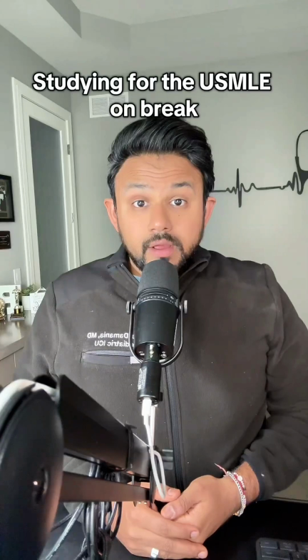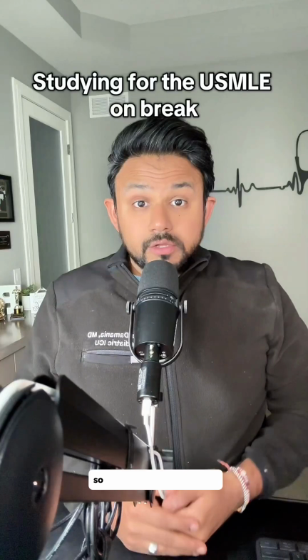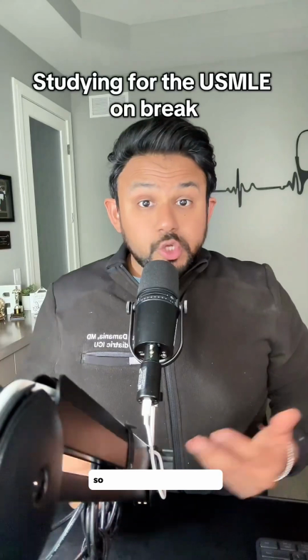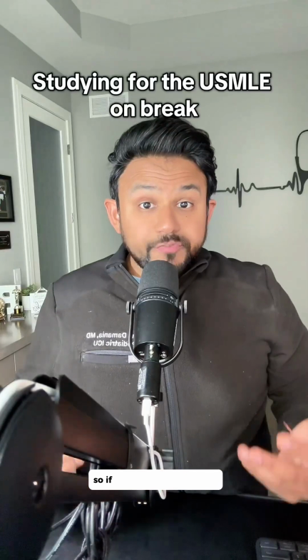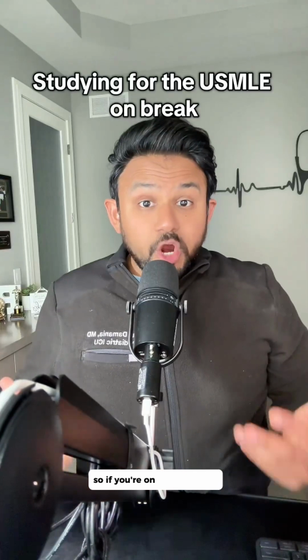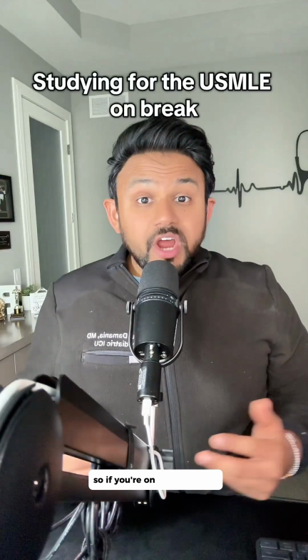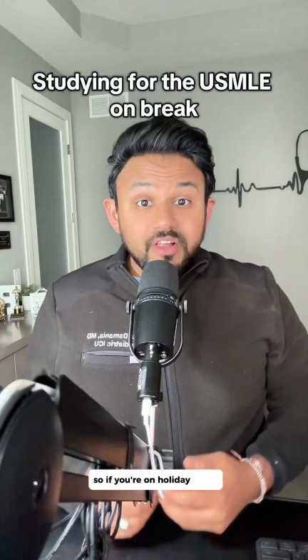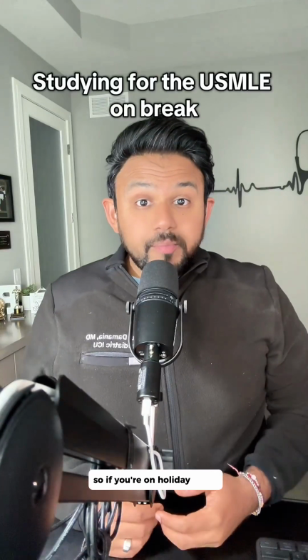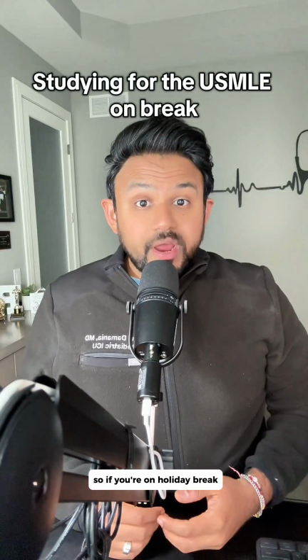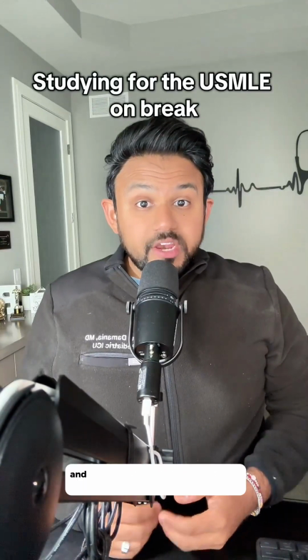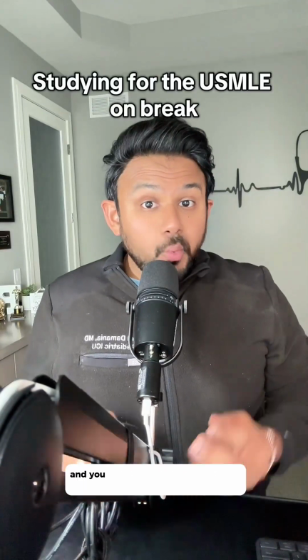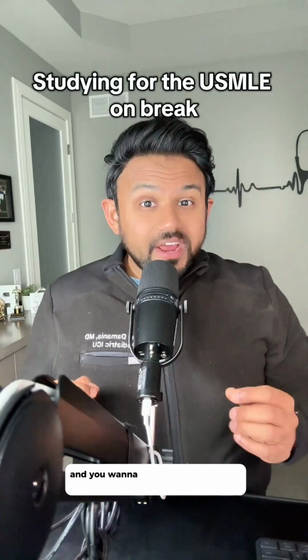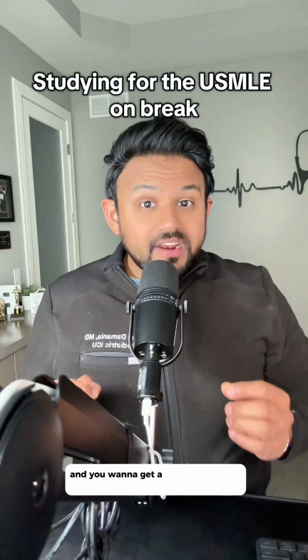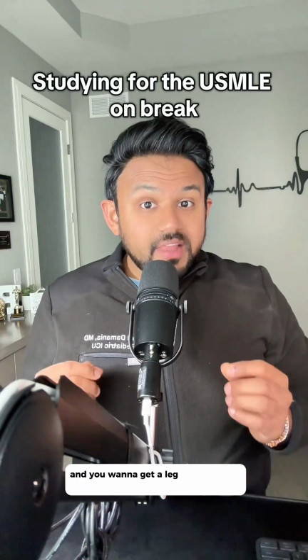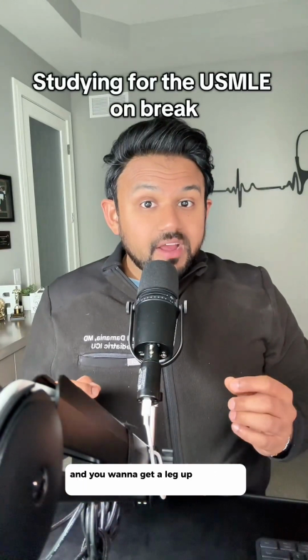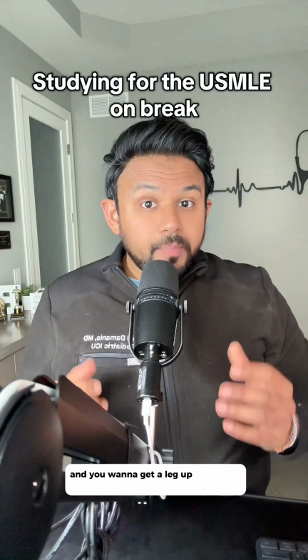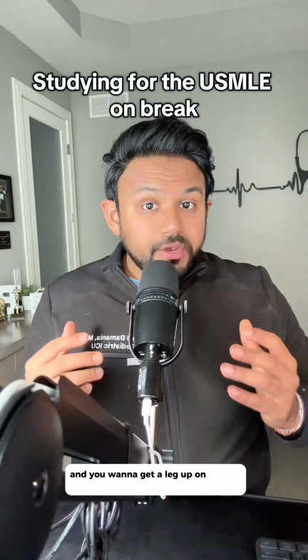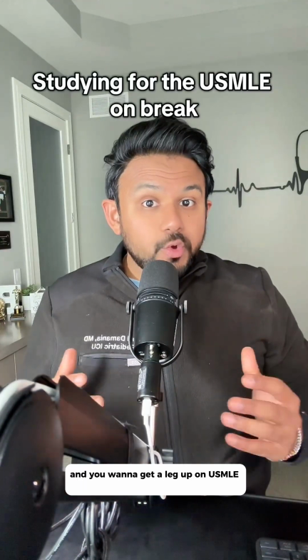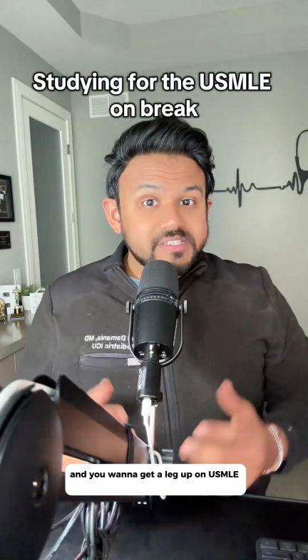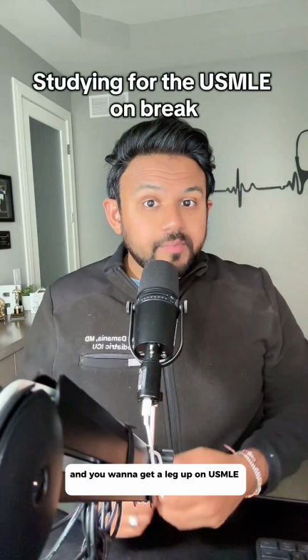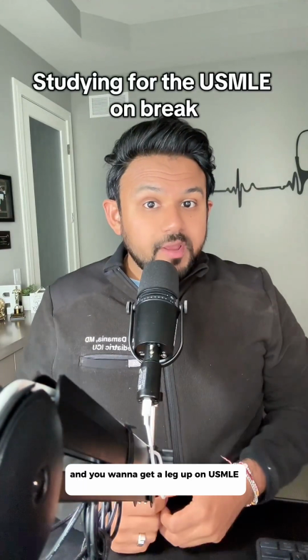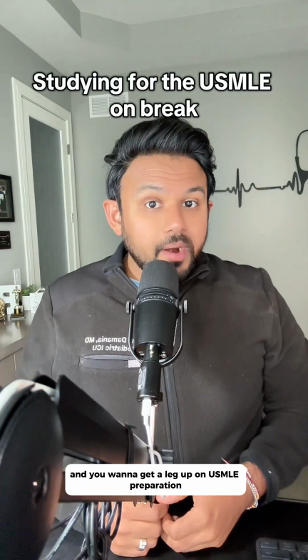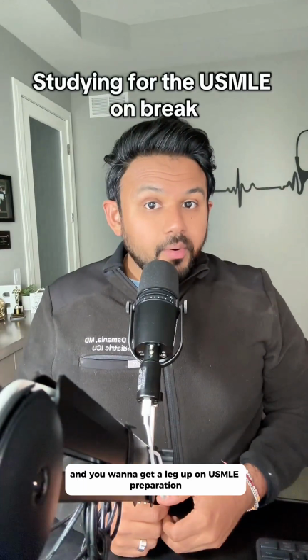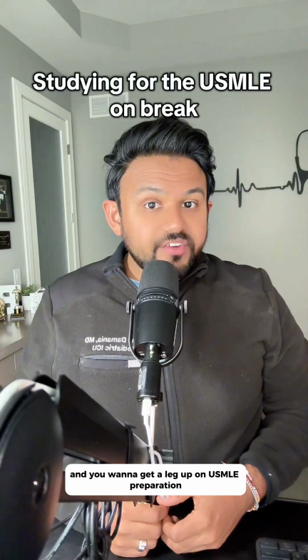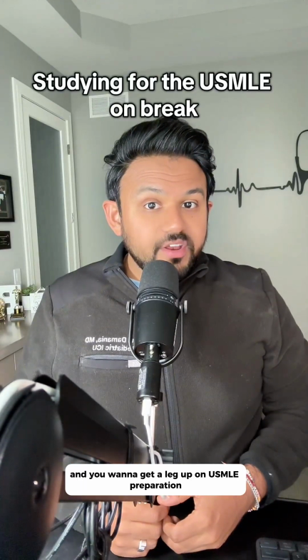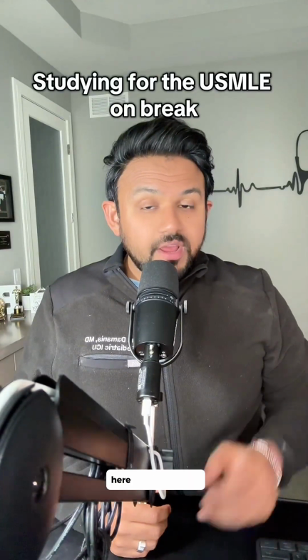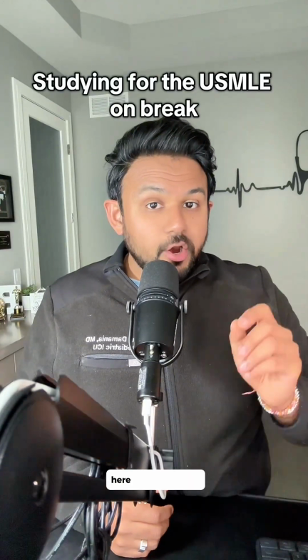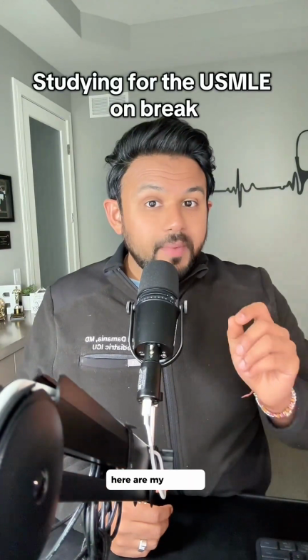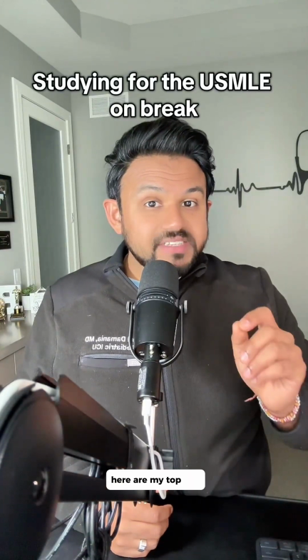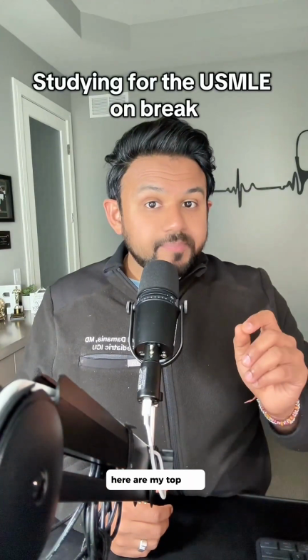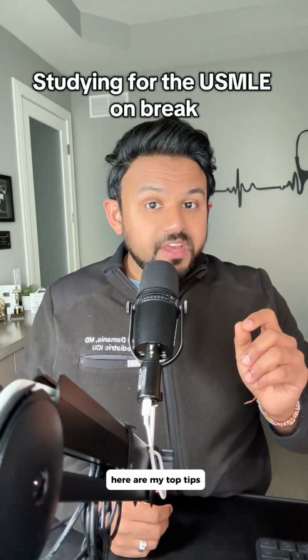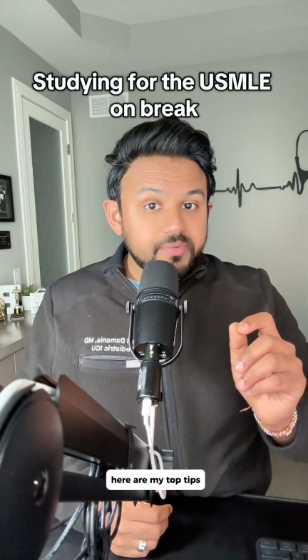If you're on holiday break and you want to get a leg up on USMLE preparation, here are my top tips.